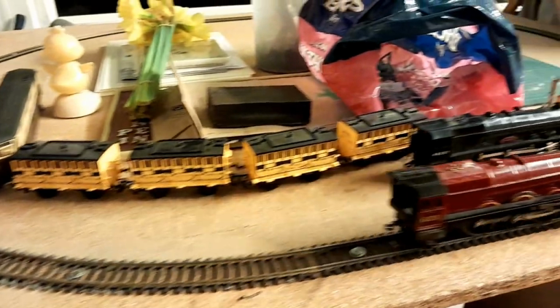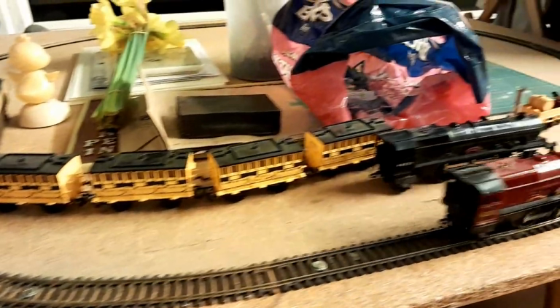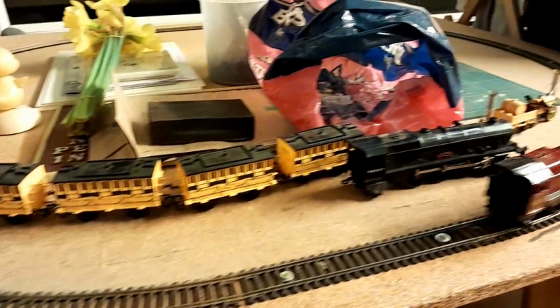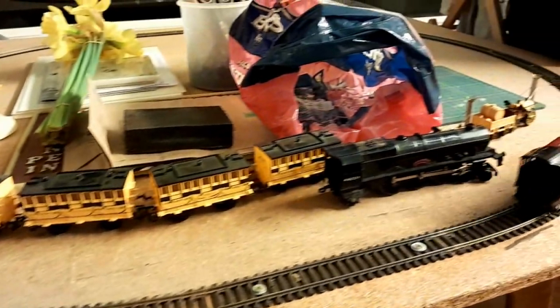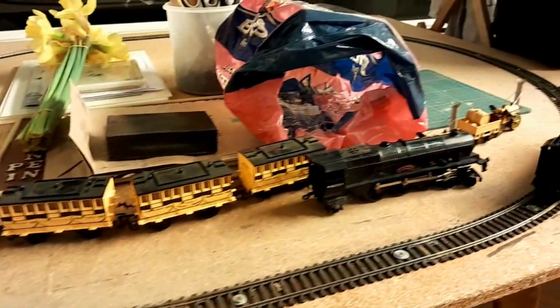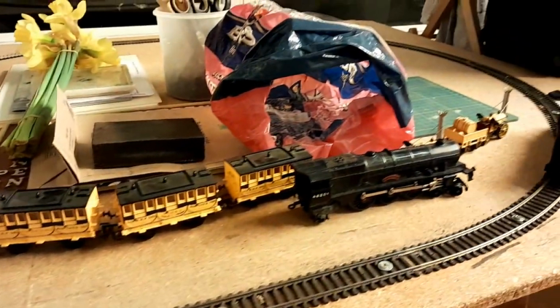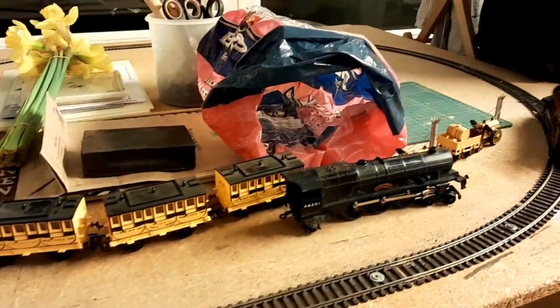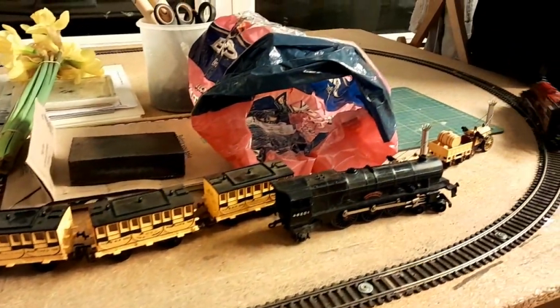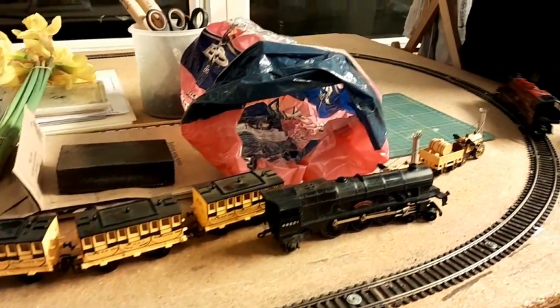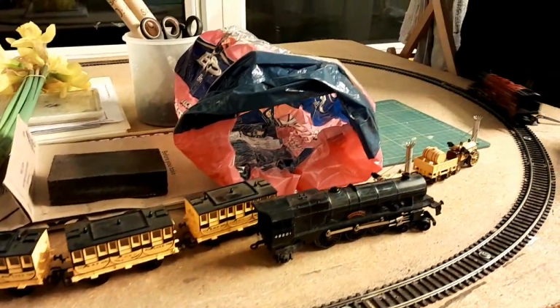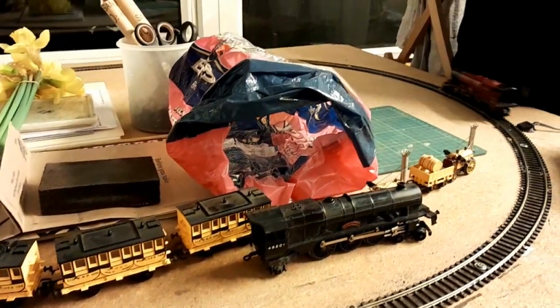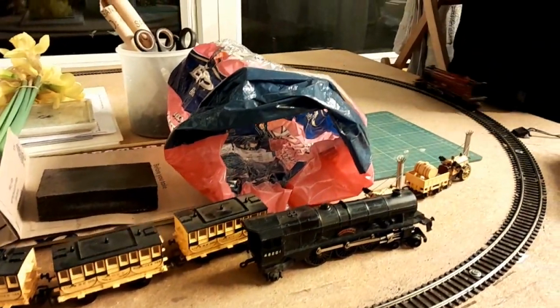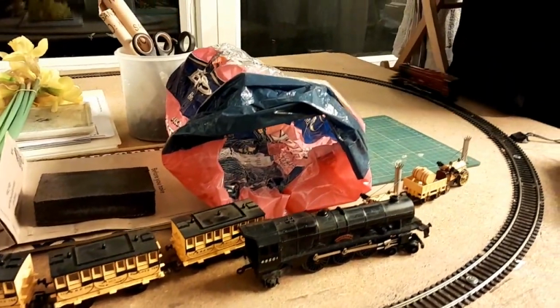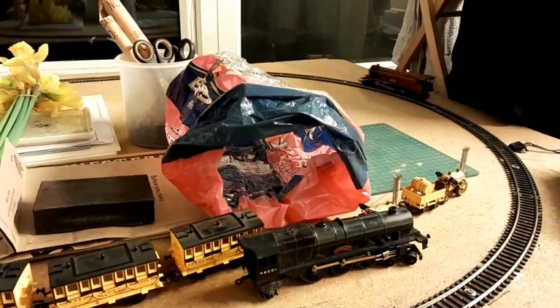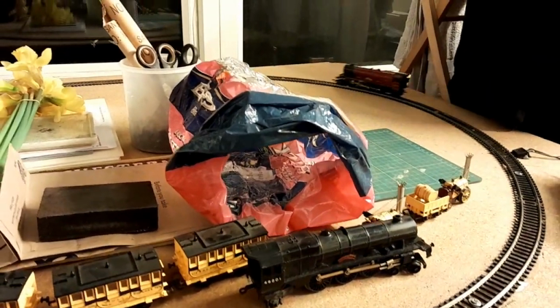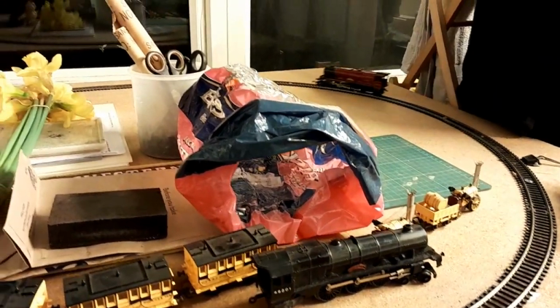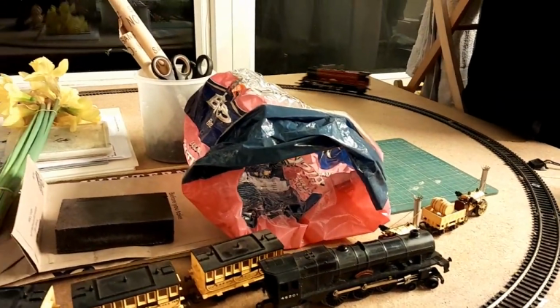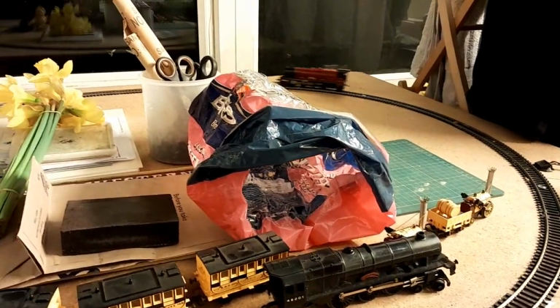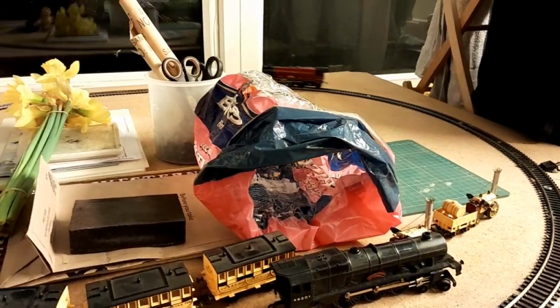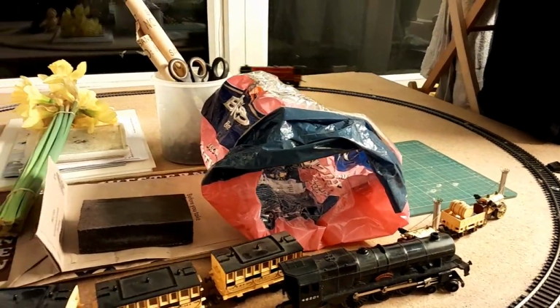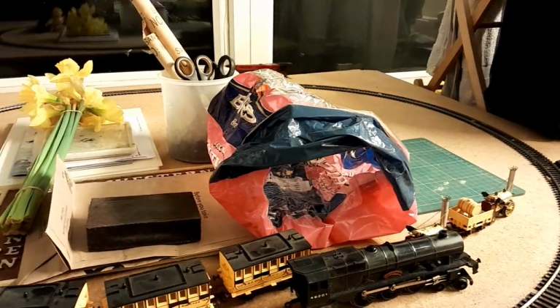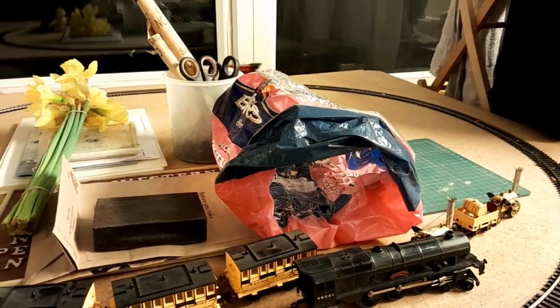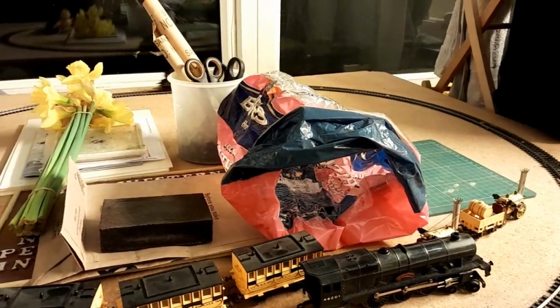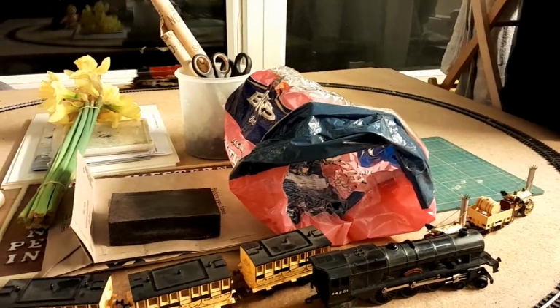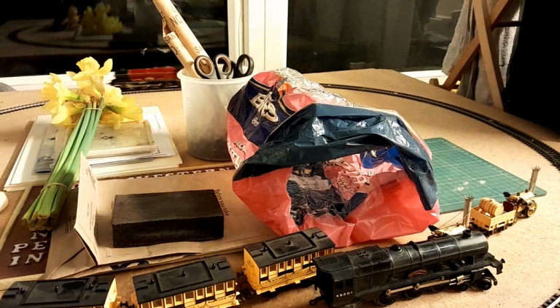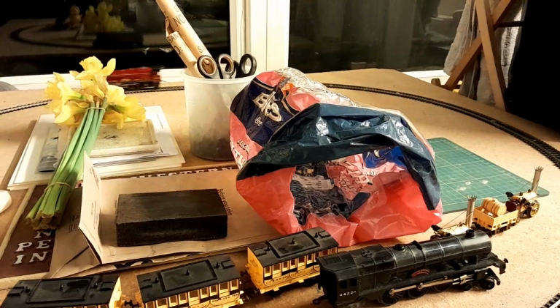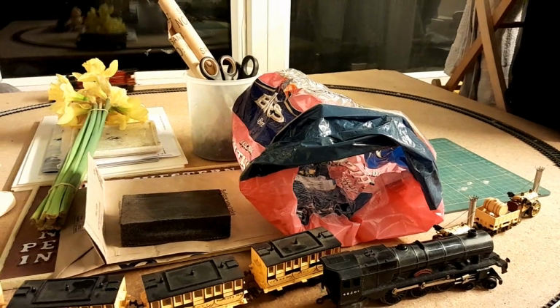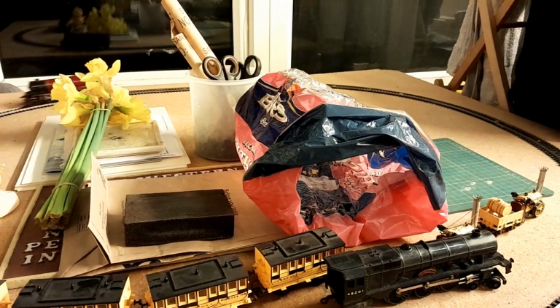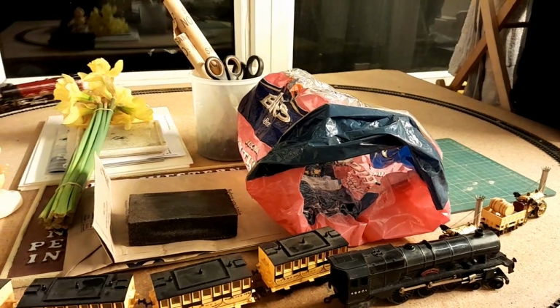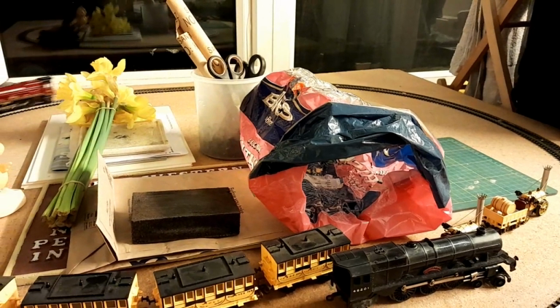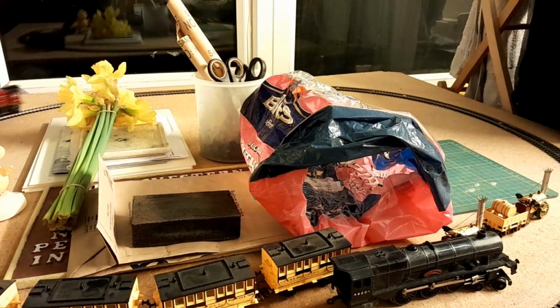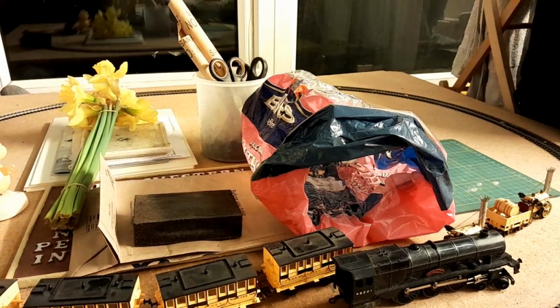It needs a bit more maintenance — you've got it running really smoothly — but look at it. The loco here is working.